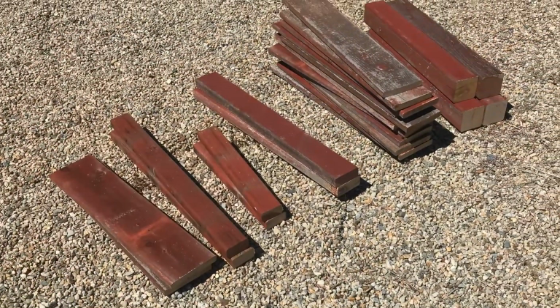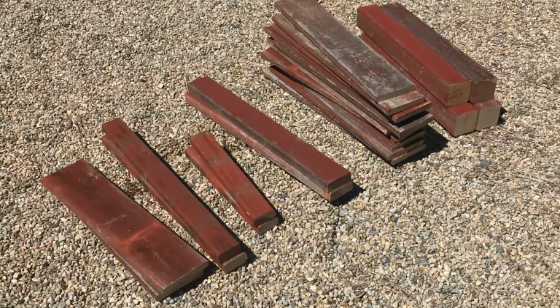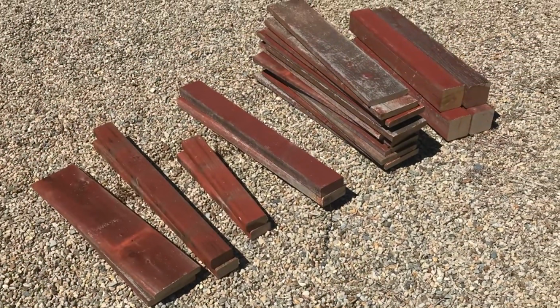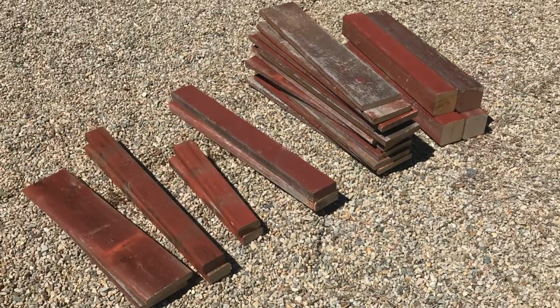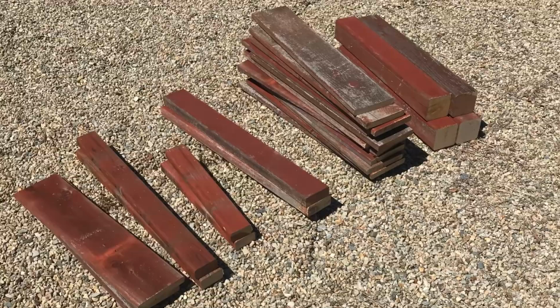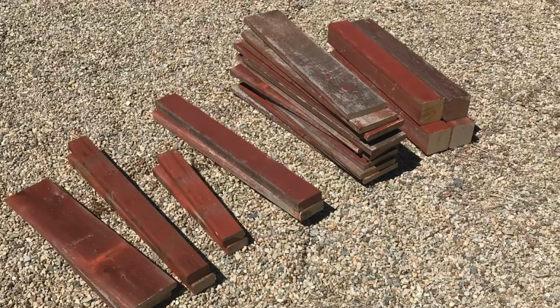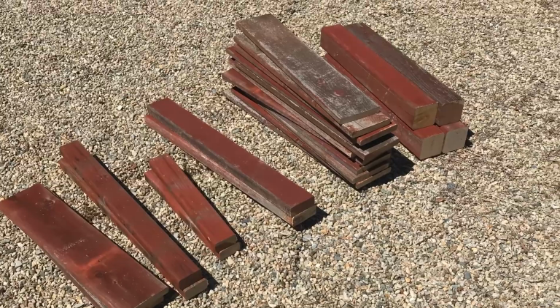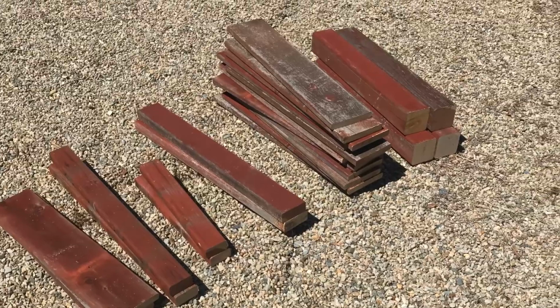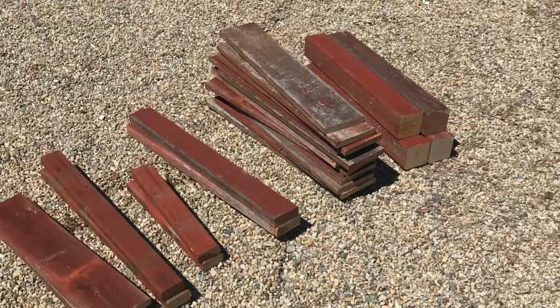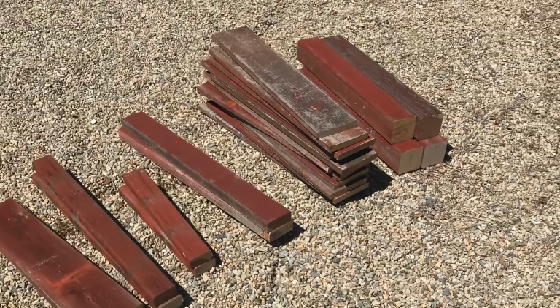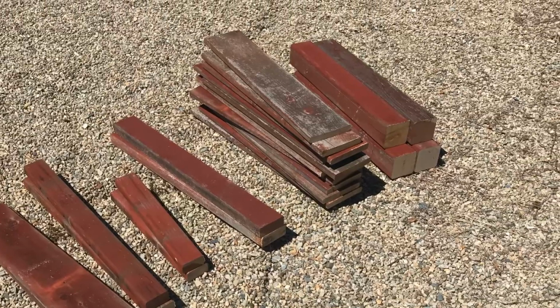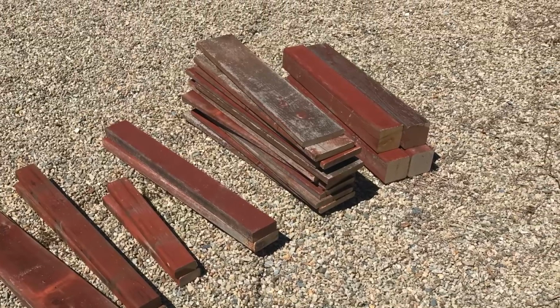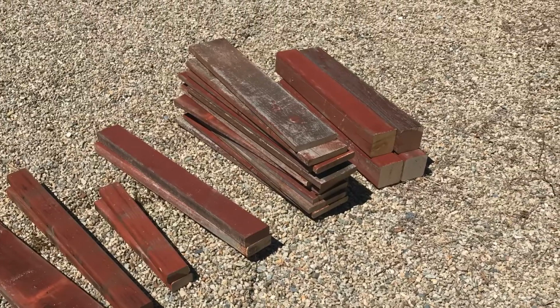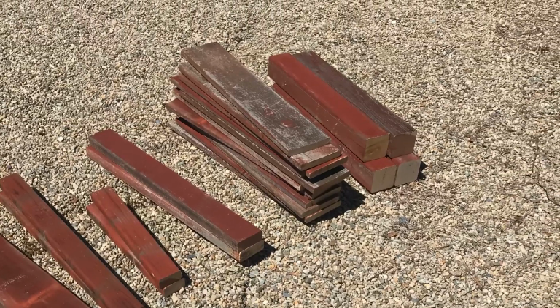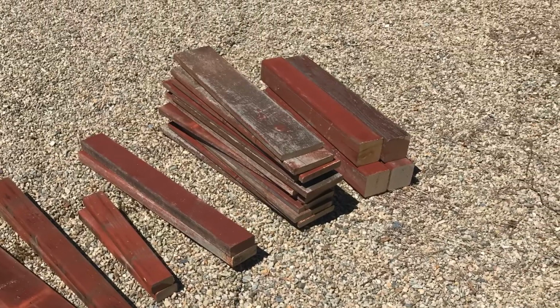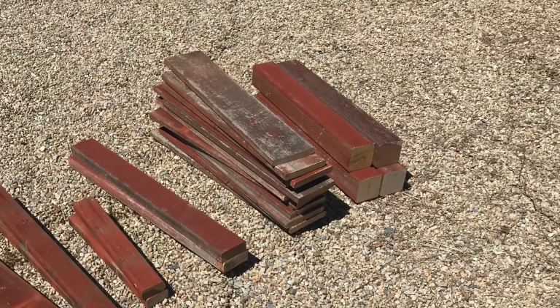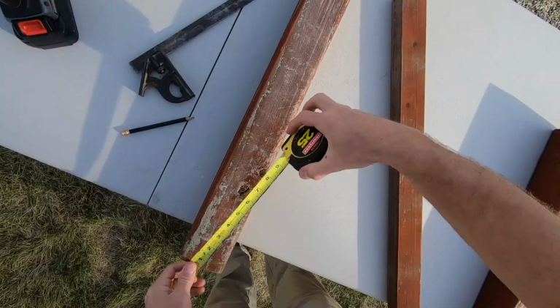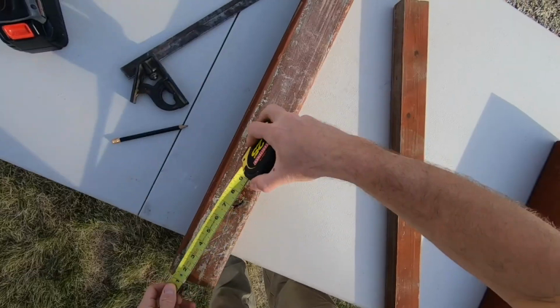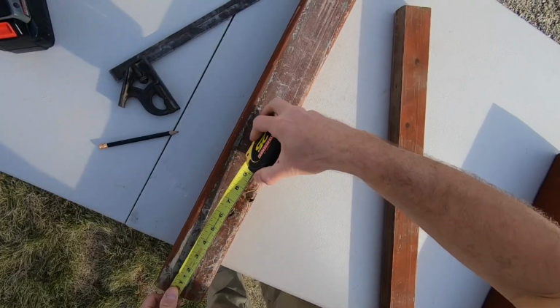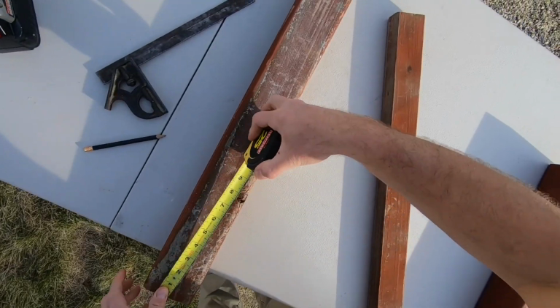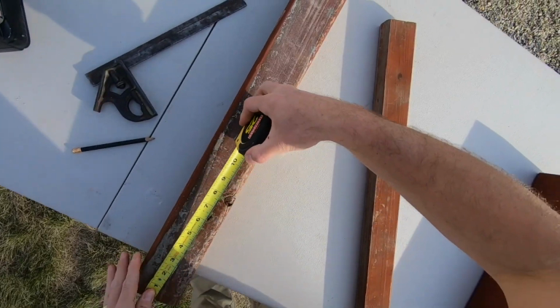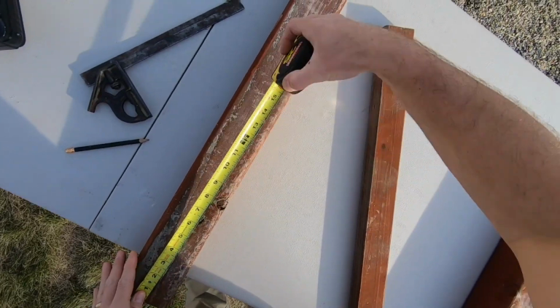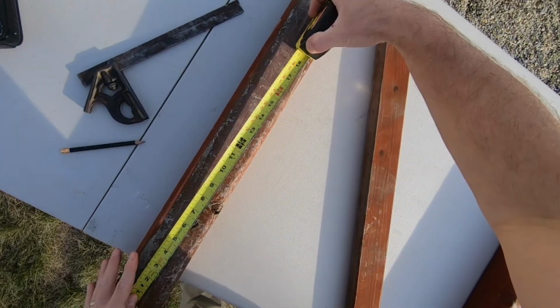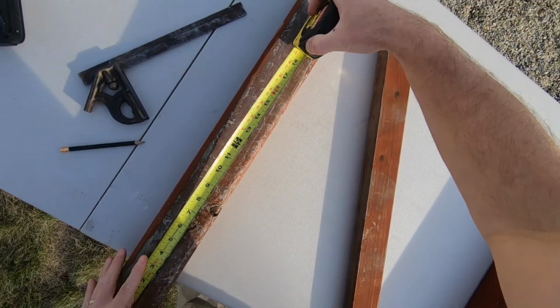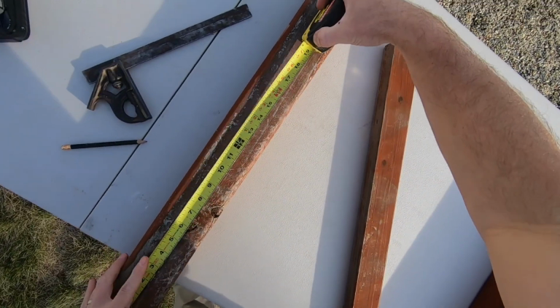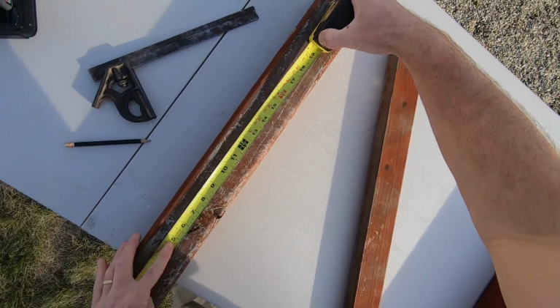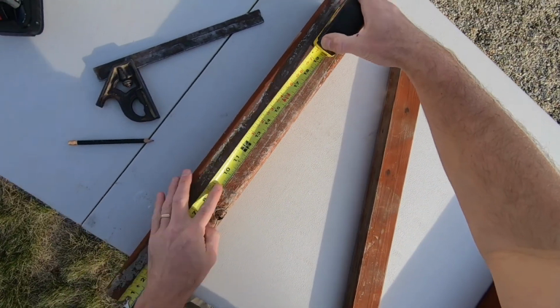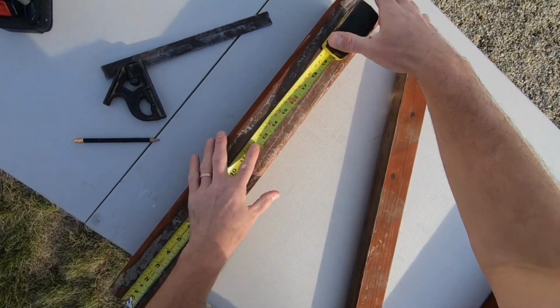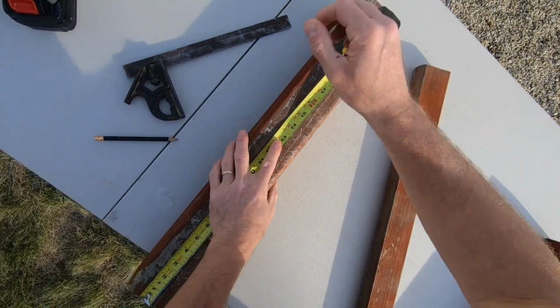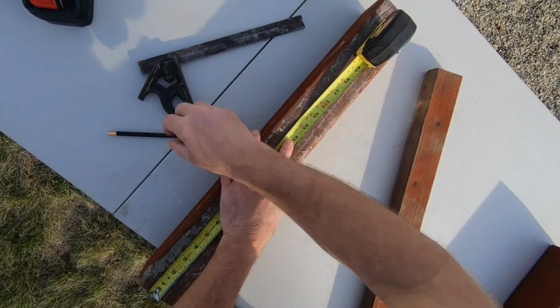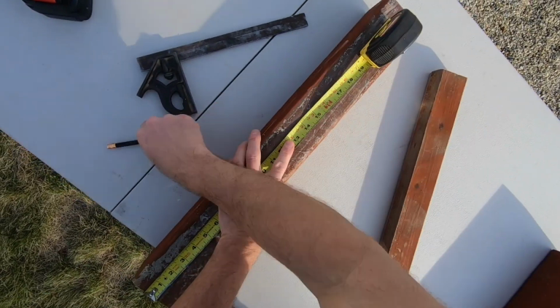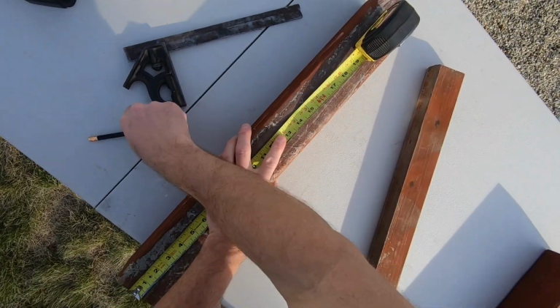Here are all my pieces ready to be assembled. First I'm attaching the seat rails to the legs.